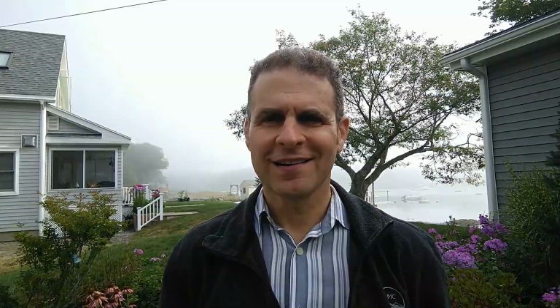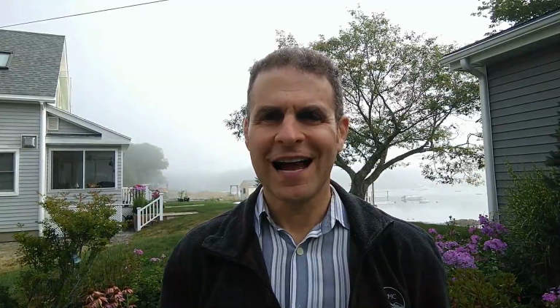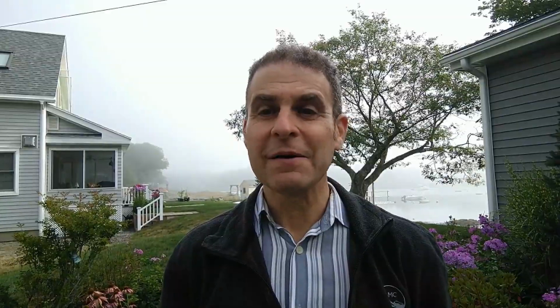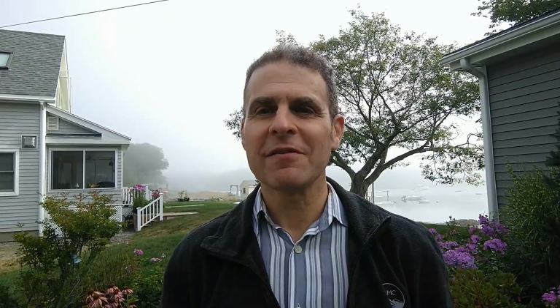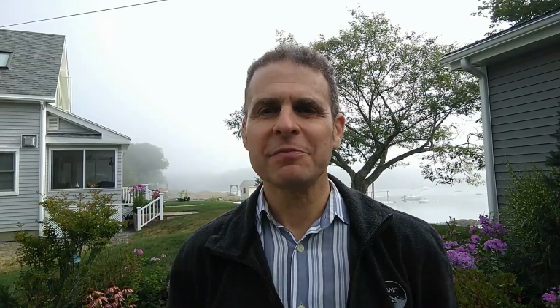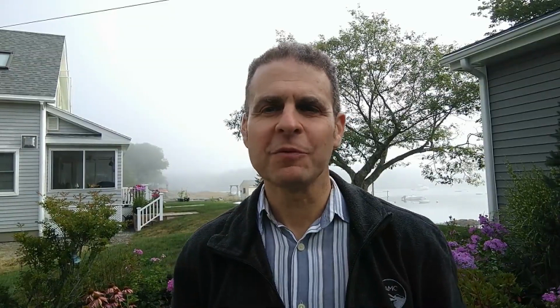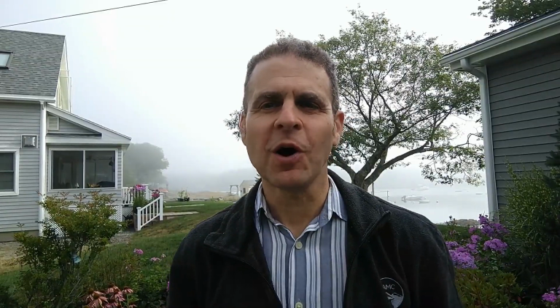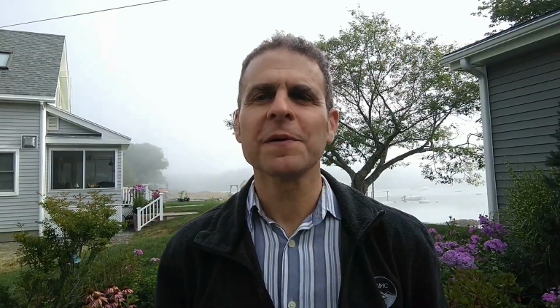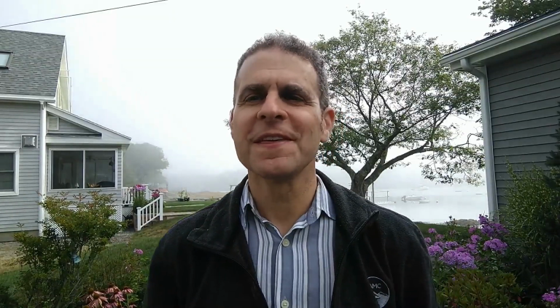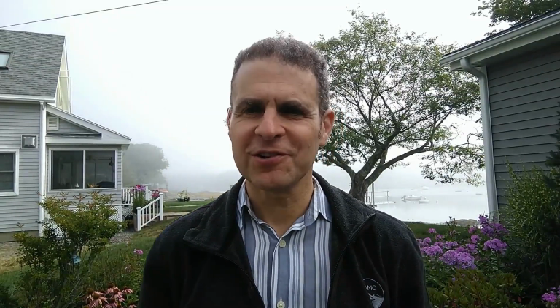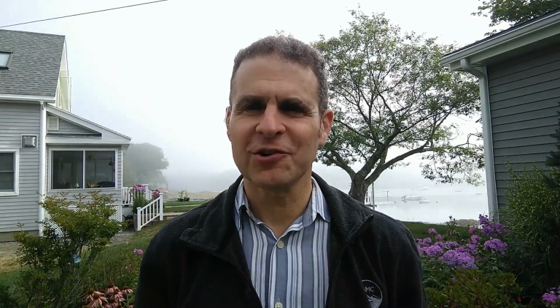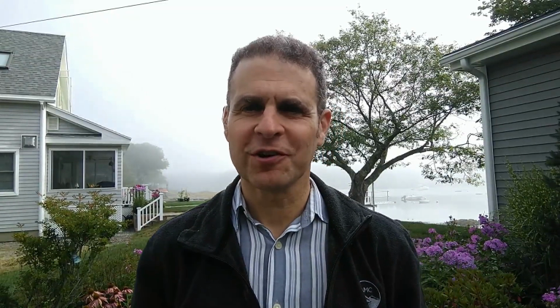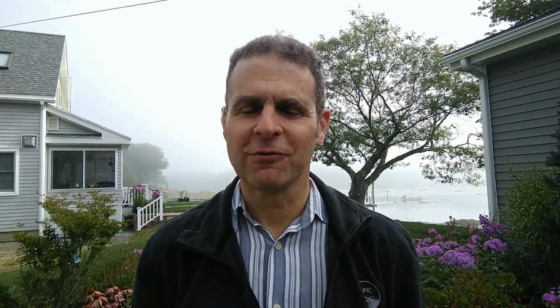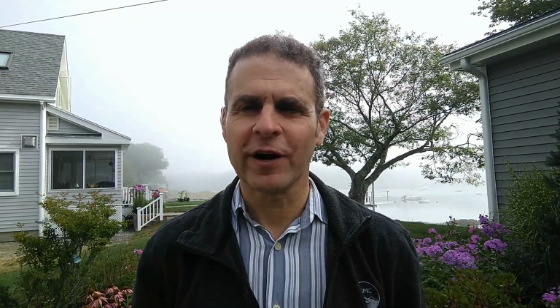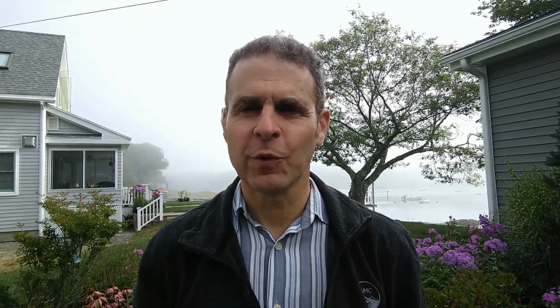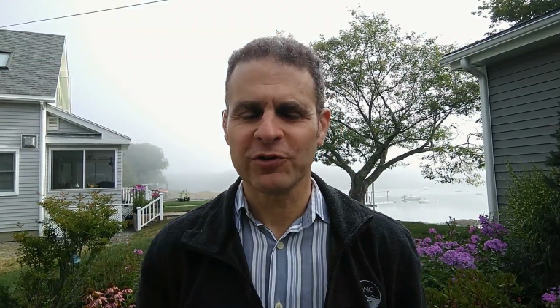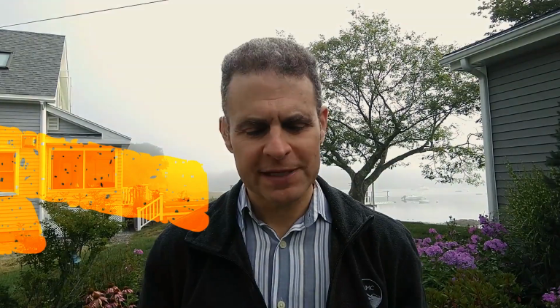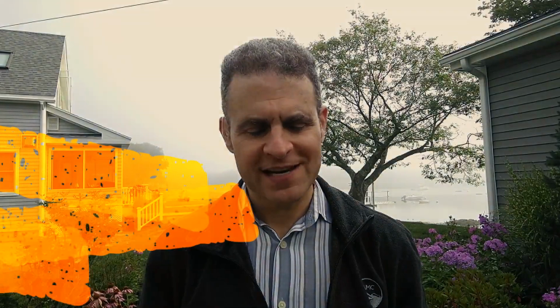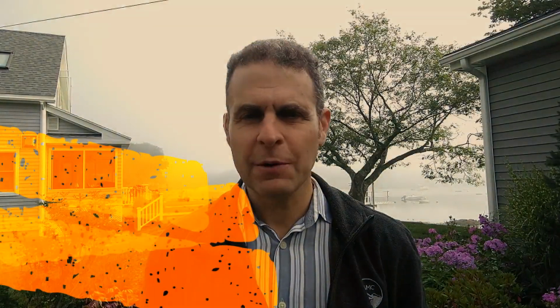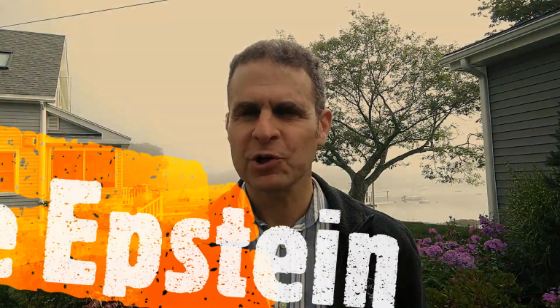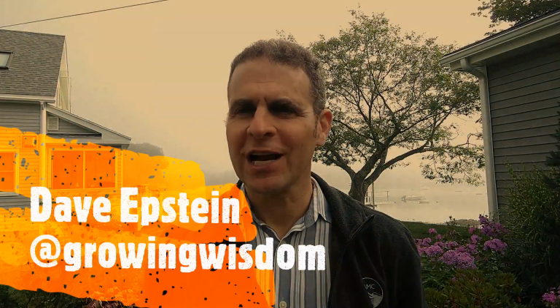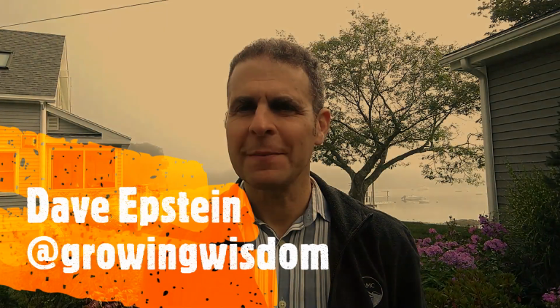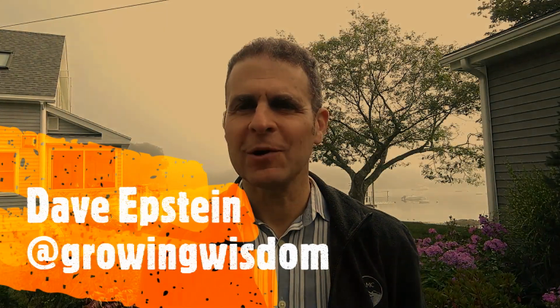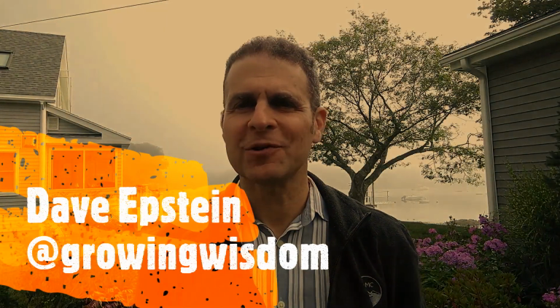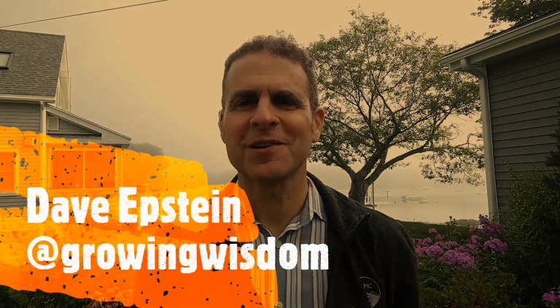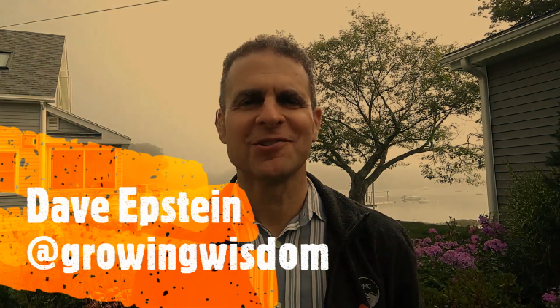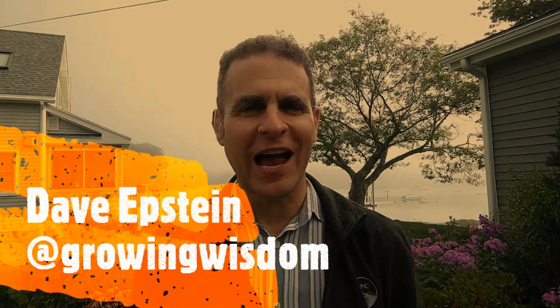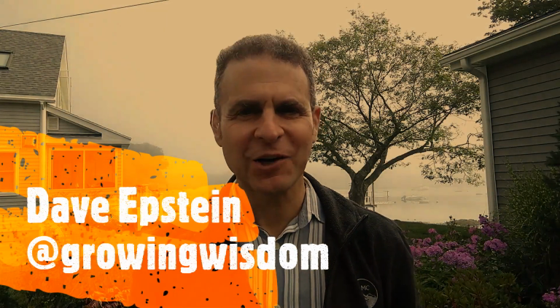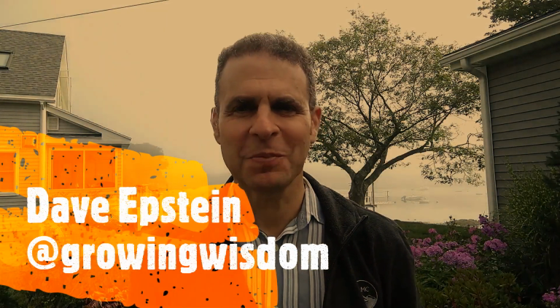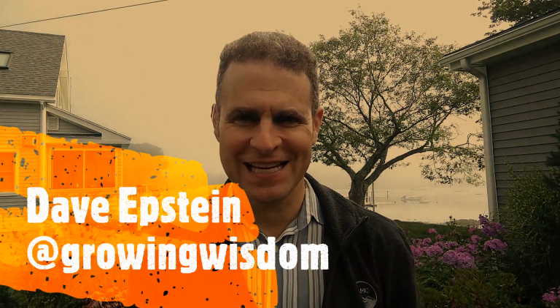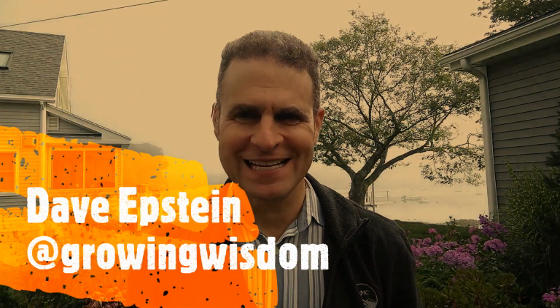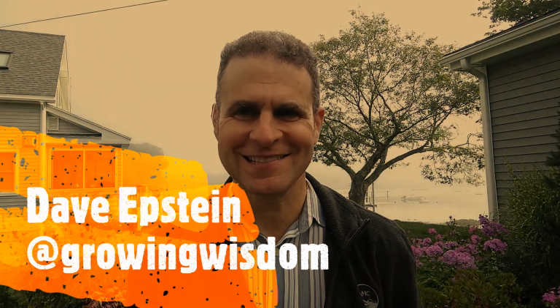Hi, I'm Dave Epstein. Welcome to this edition of Growing Wisdom, and today we're talking about some designer plants.